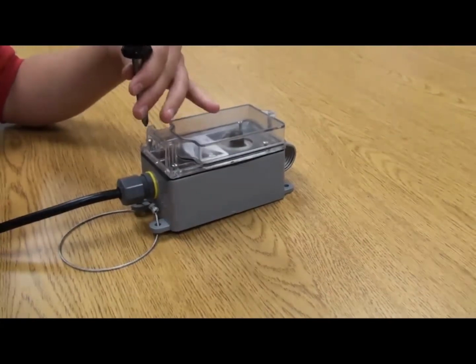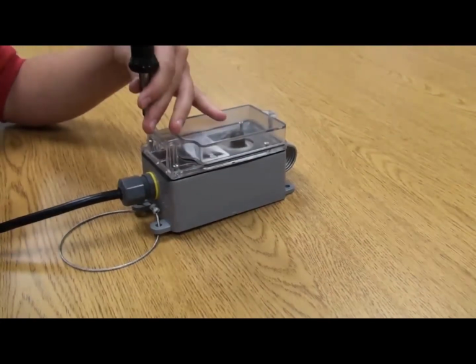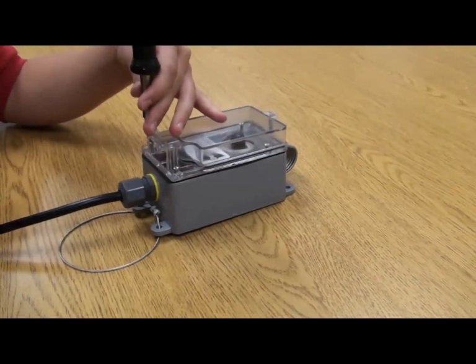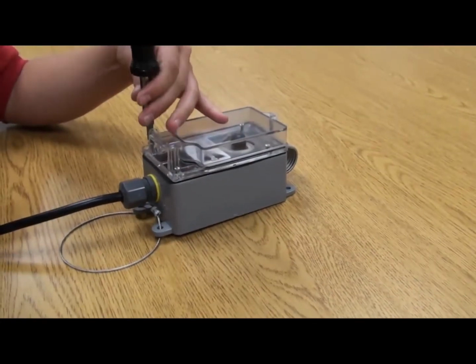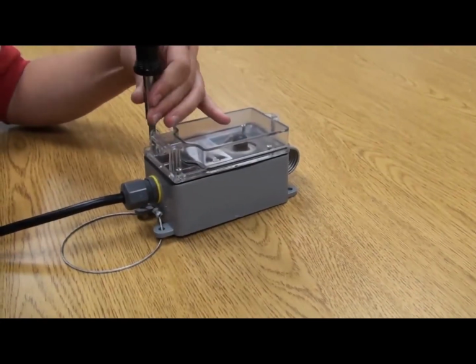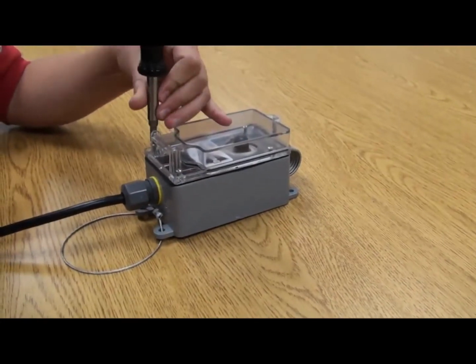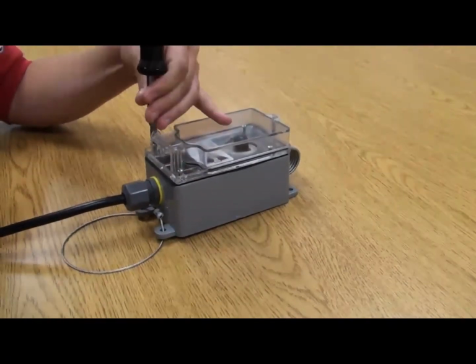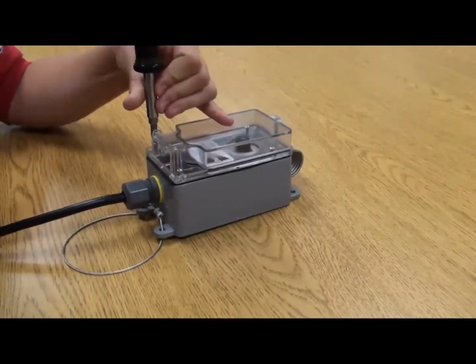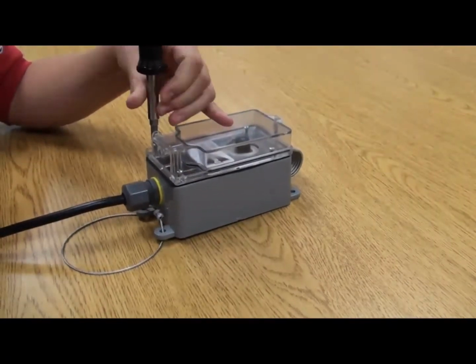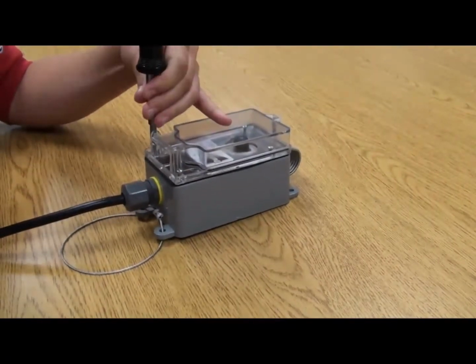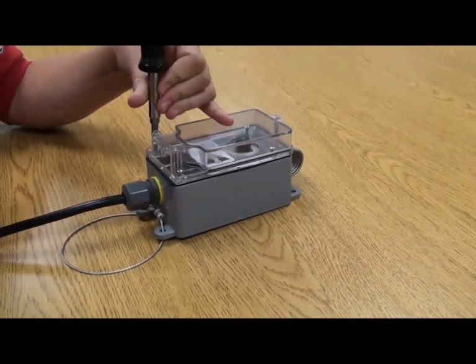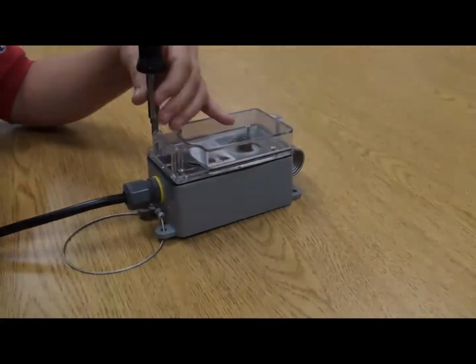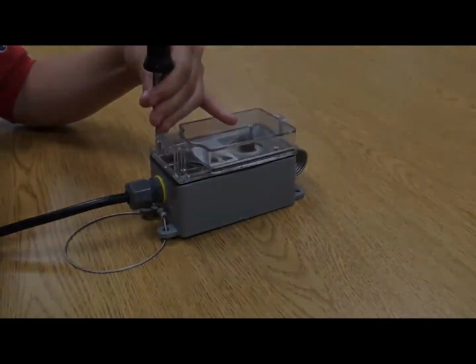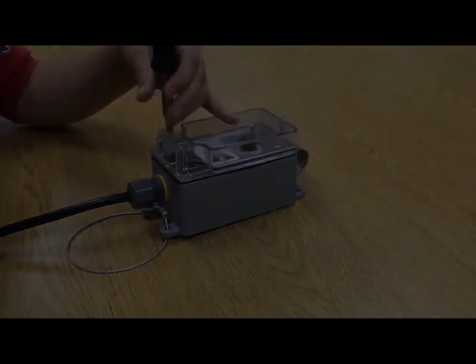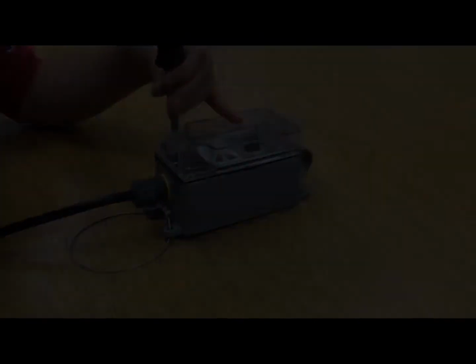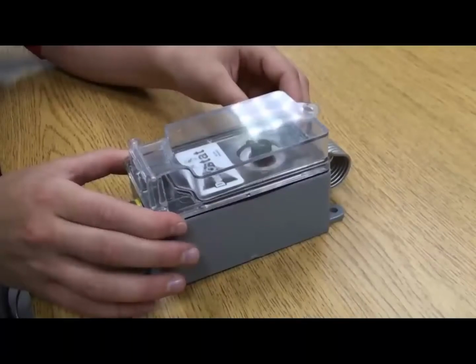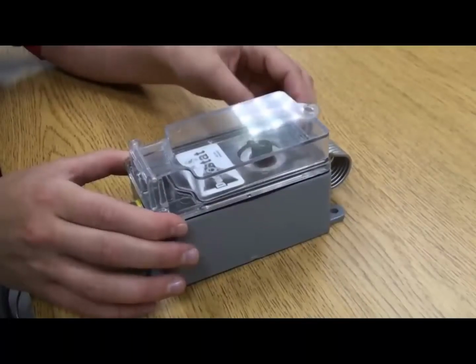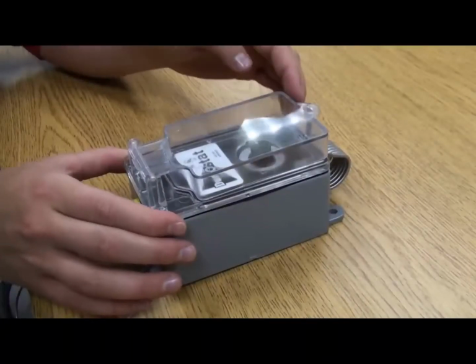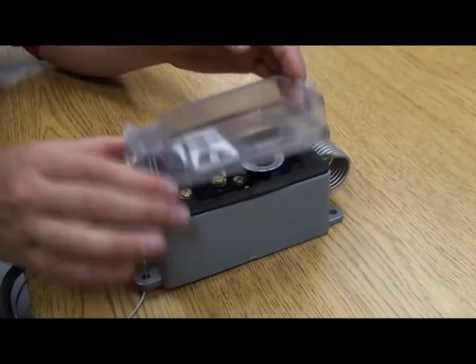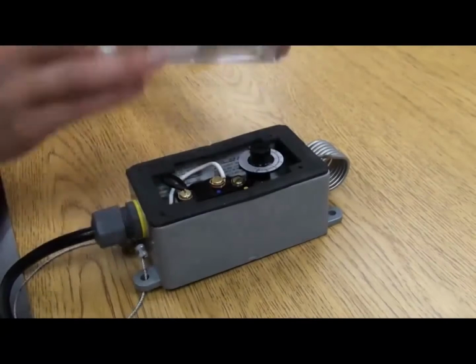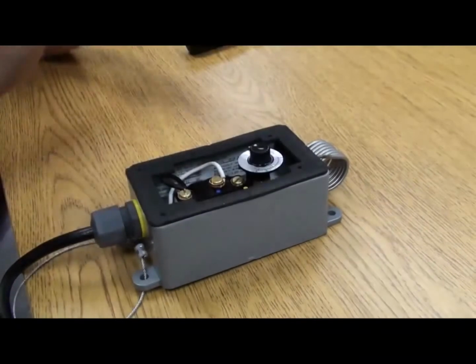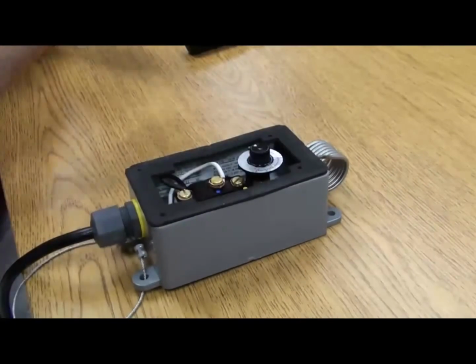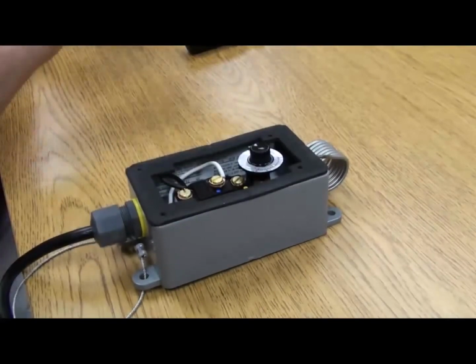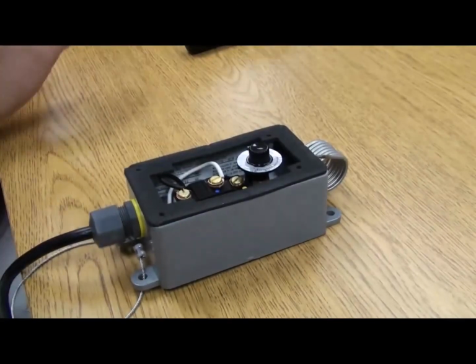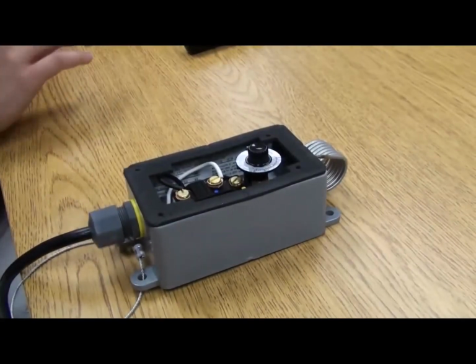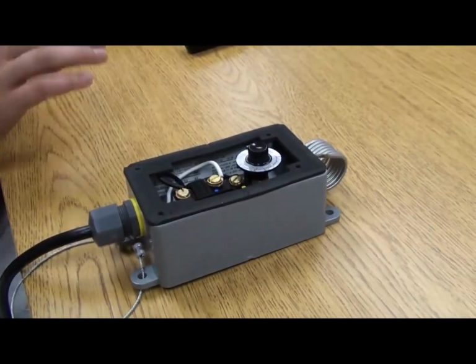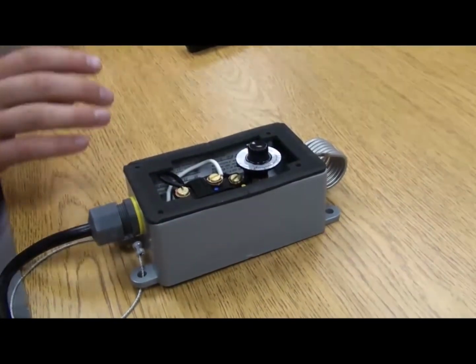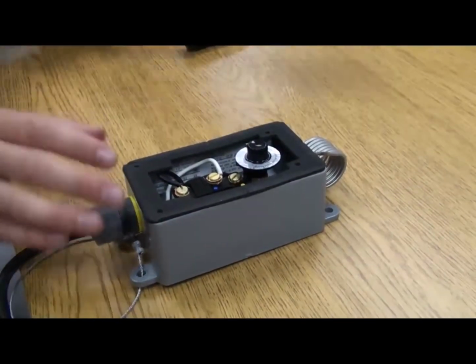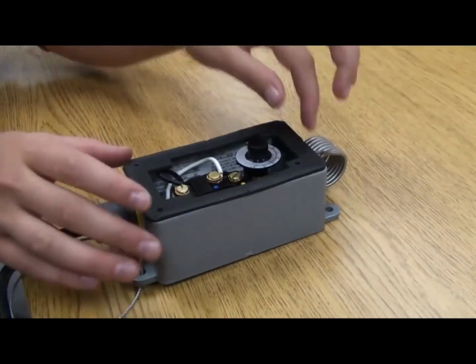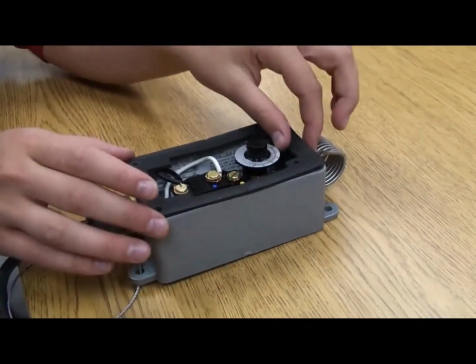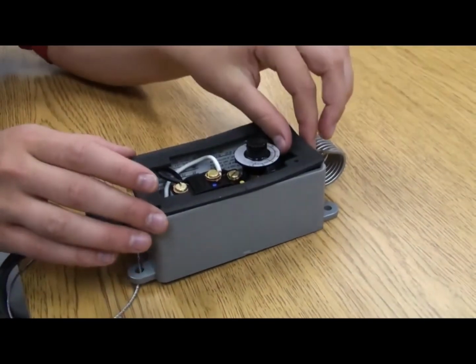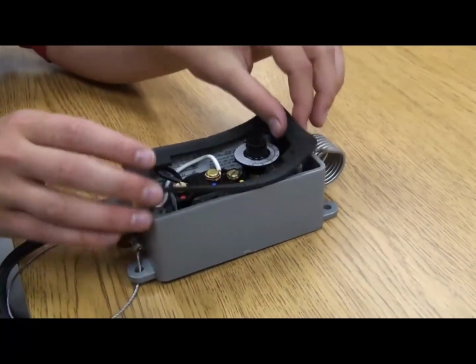For the CR2045 unit, remove the cover by removing the cover screws. For the CR2095 unit, simply remove the rubber bands.